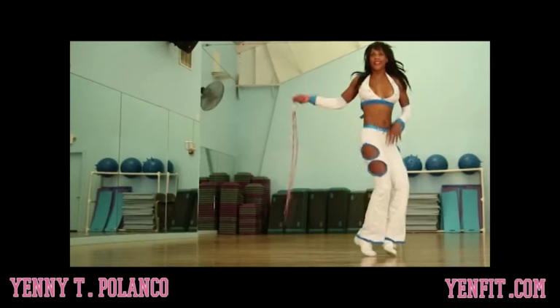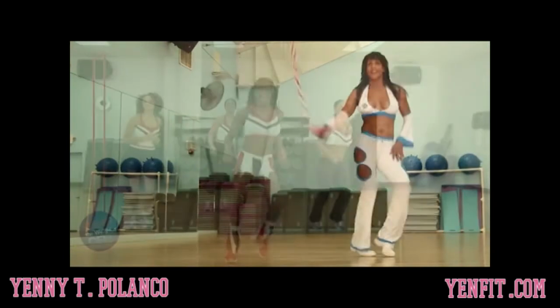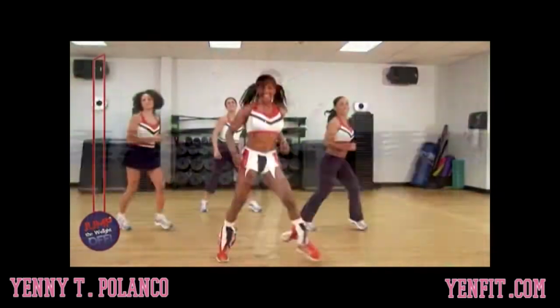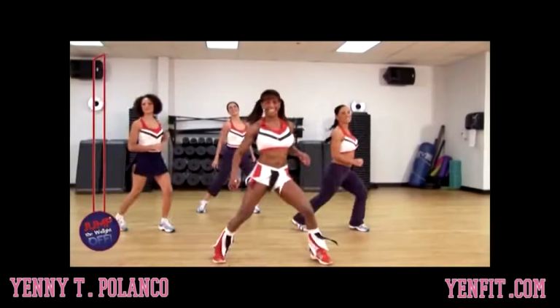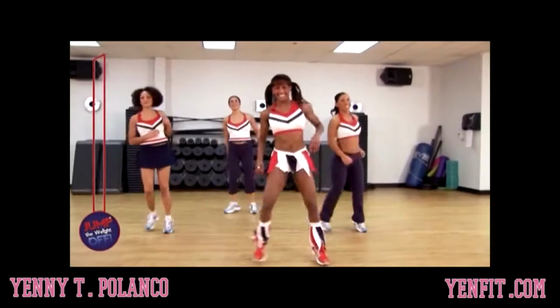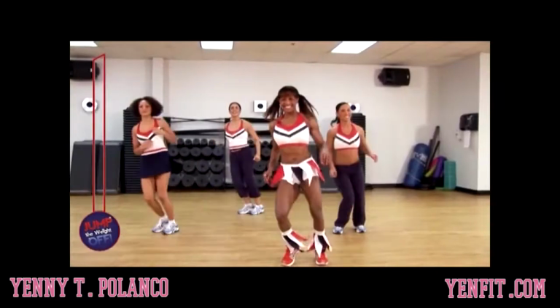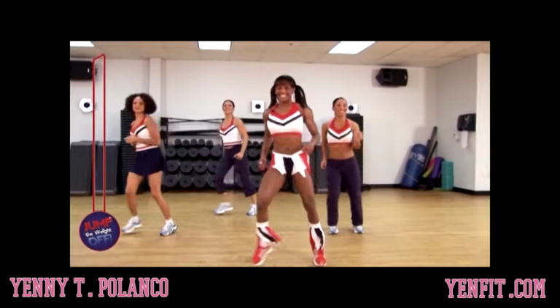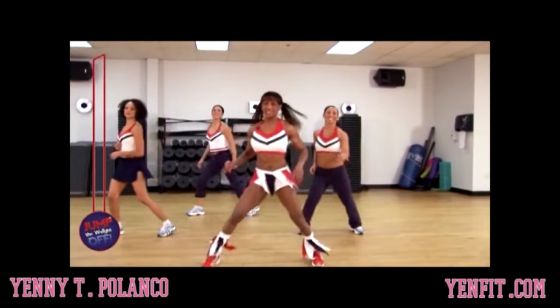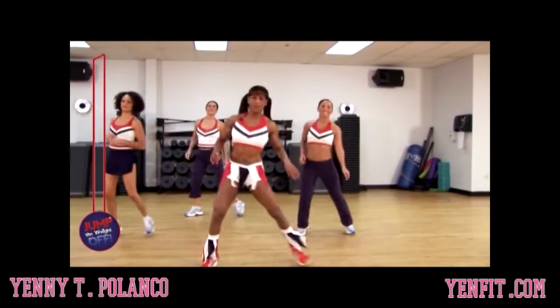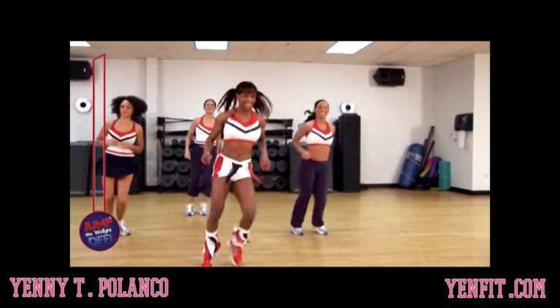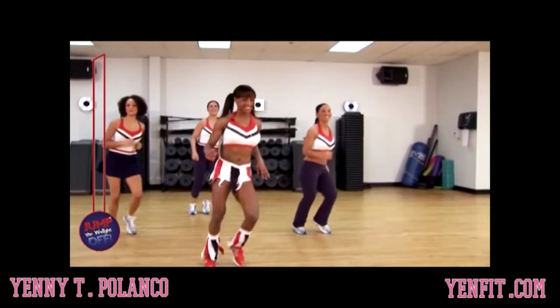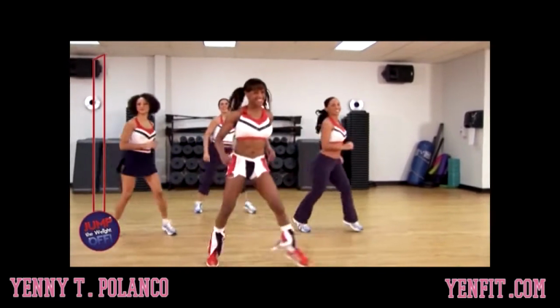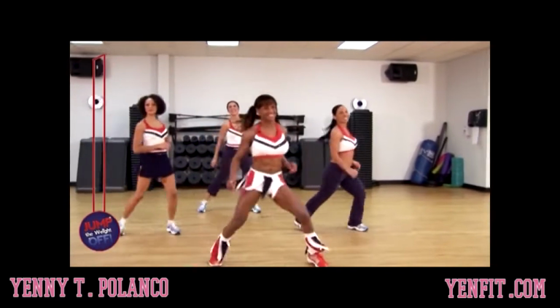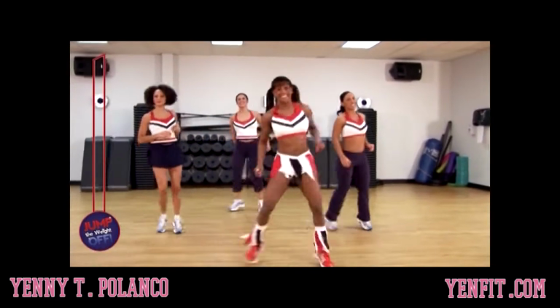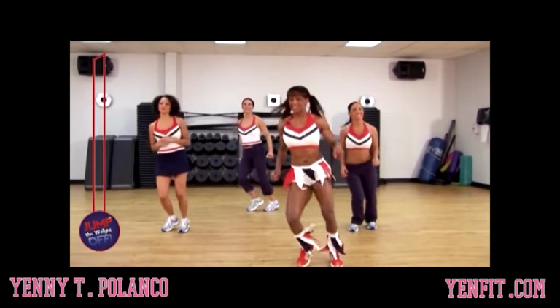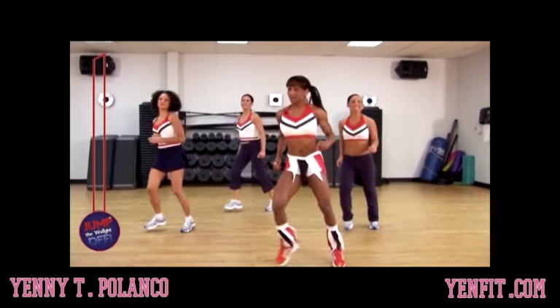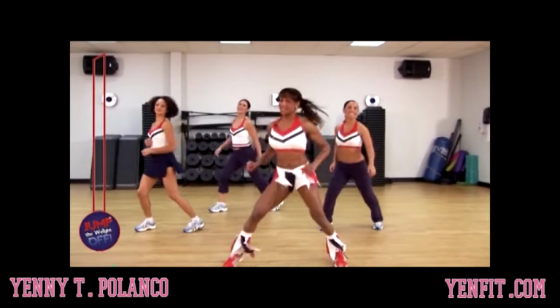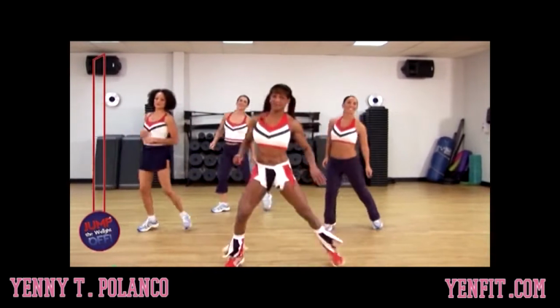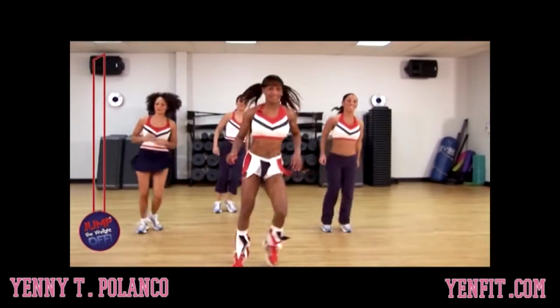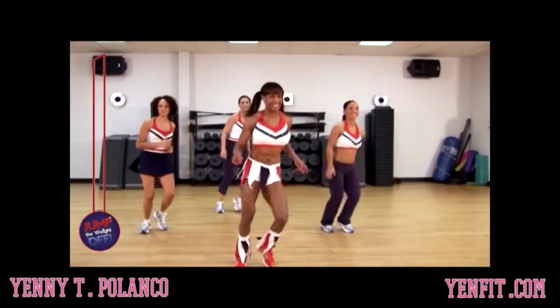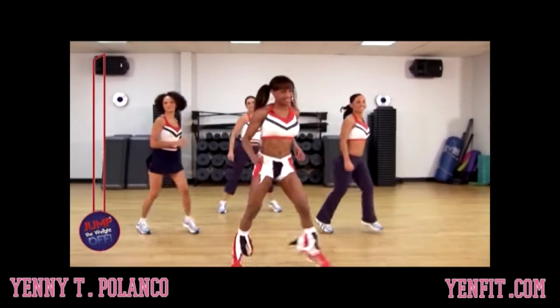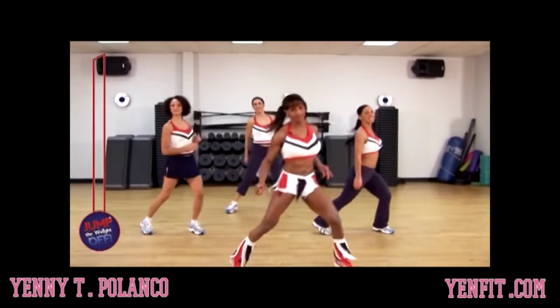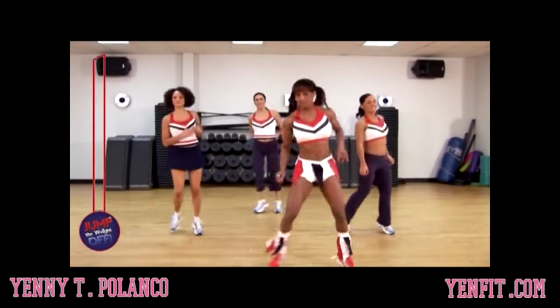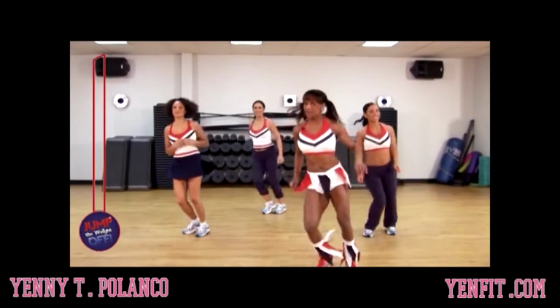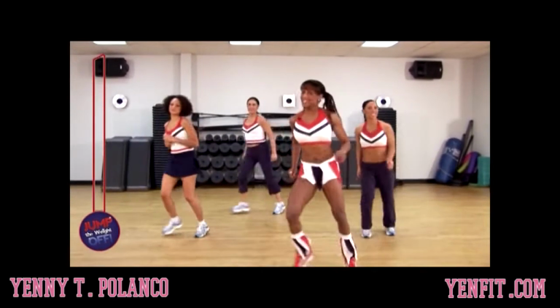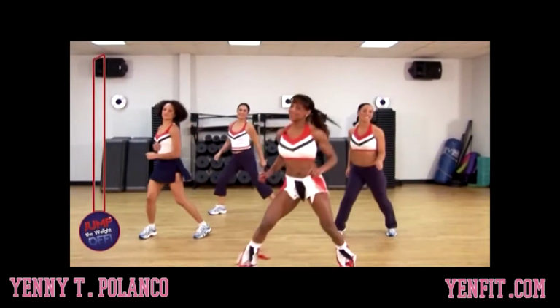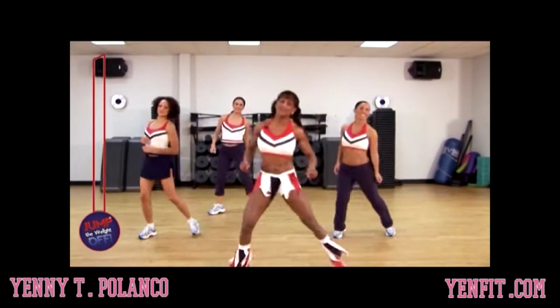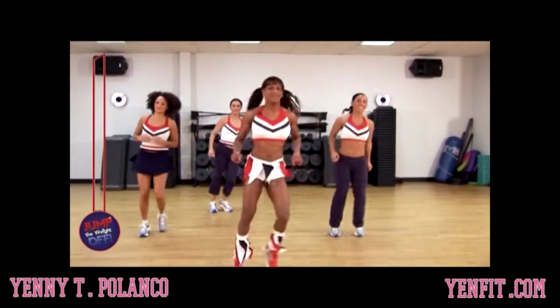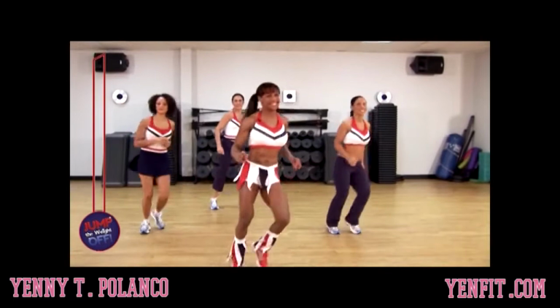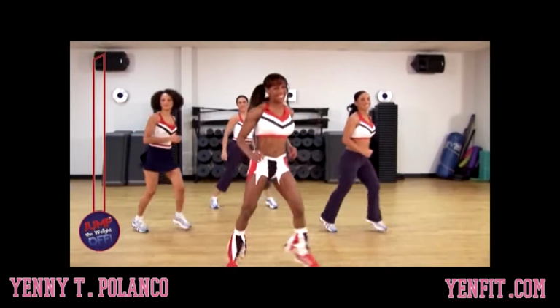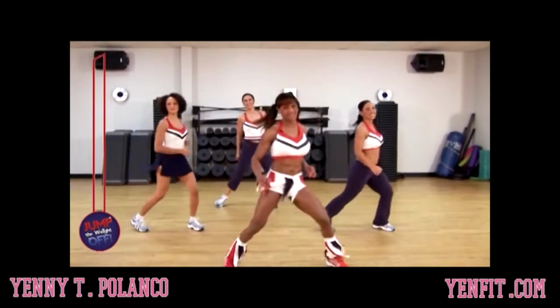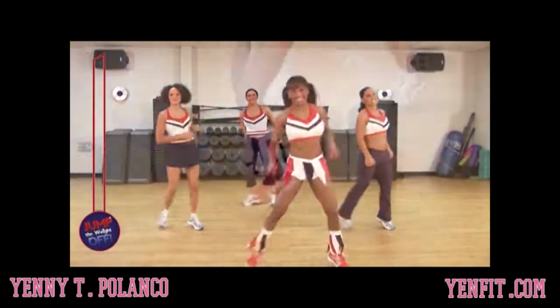Hi, it's Yanny Polanco and welcome to the Jump Your Weight Out Fitness Routine.